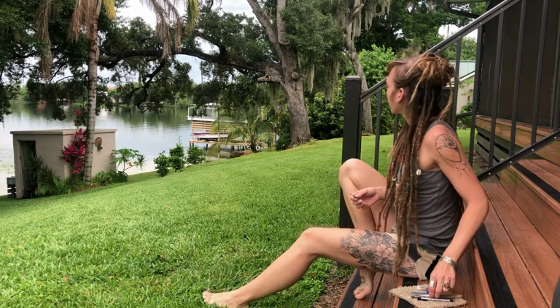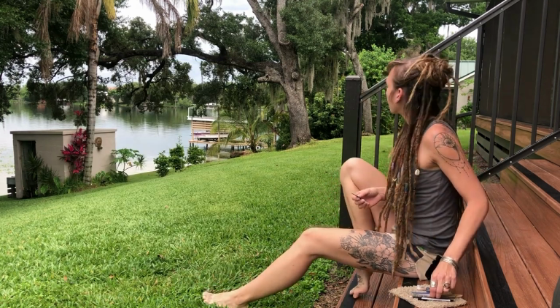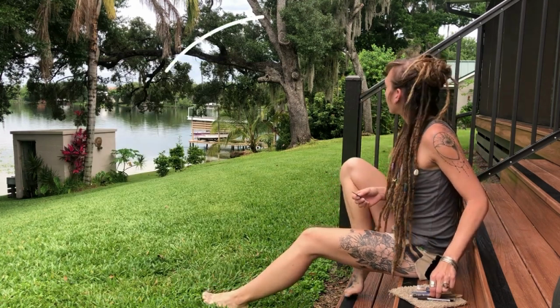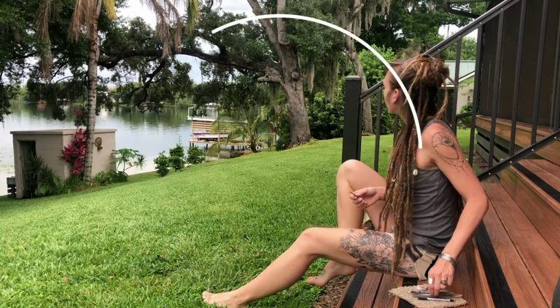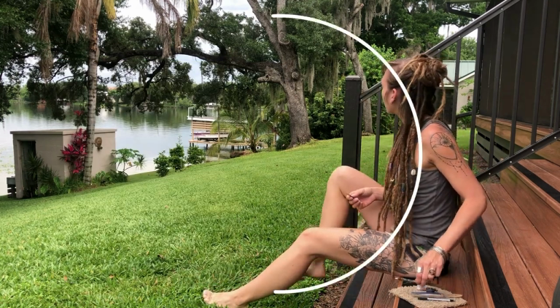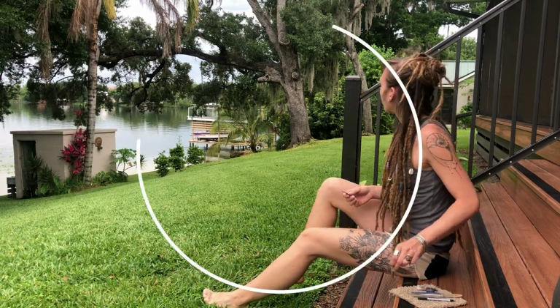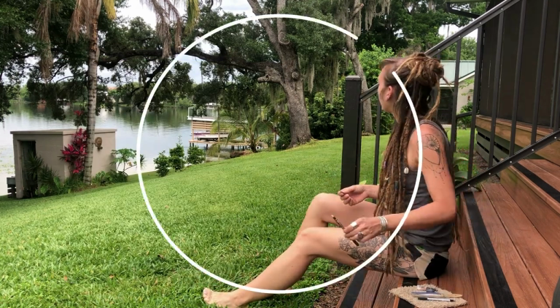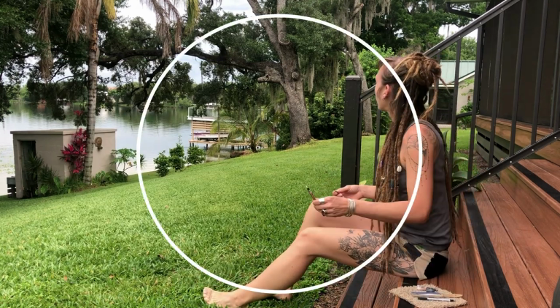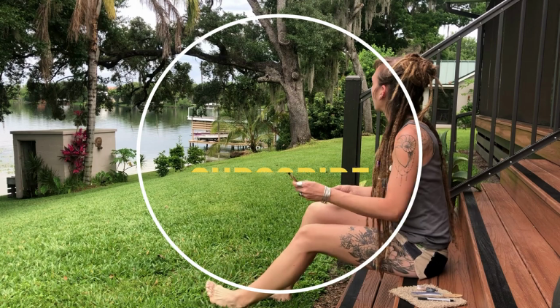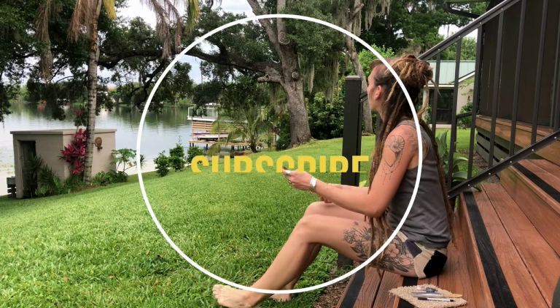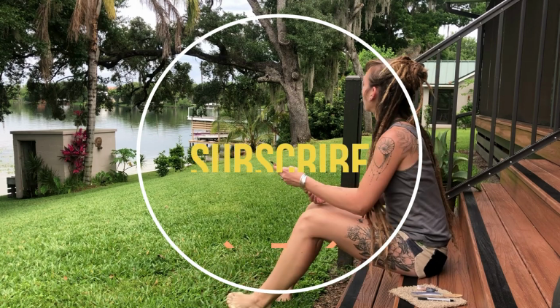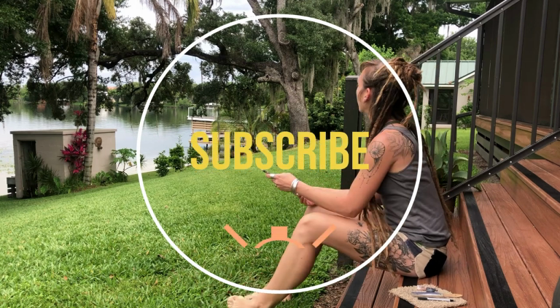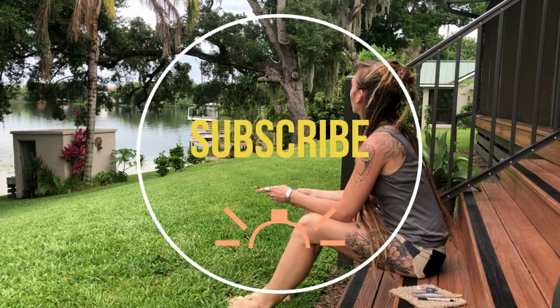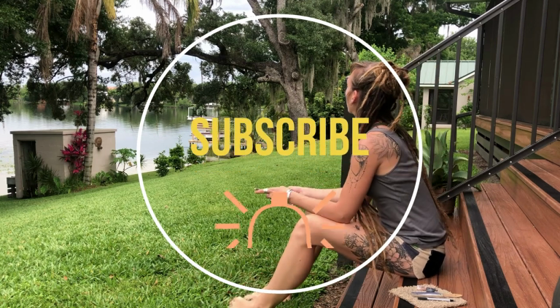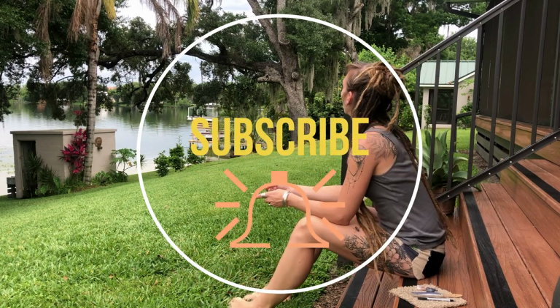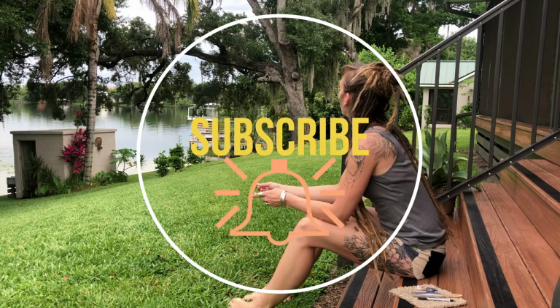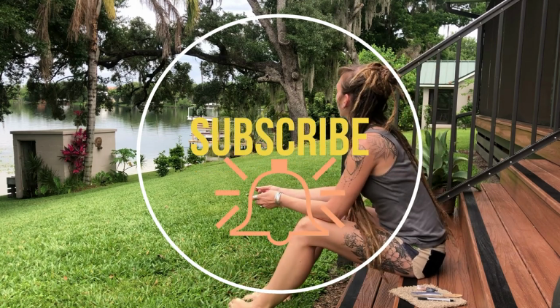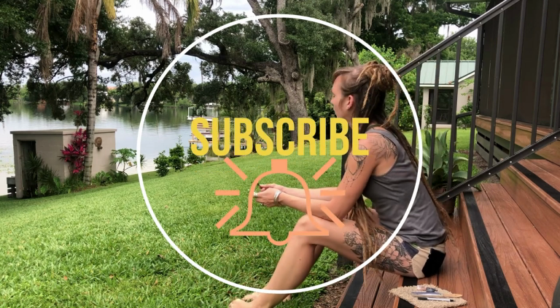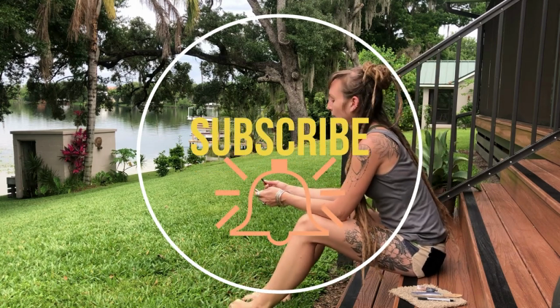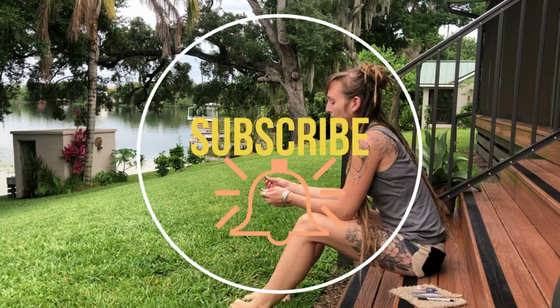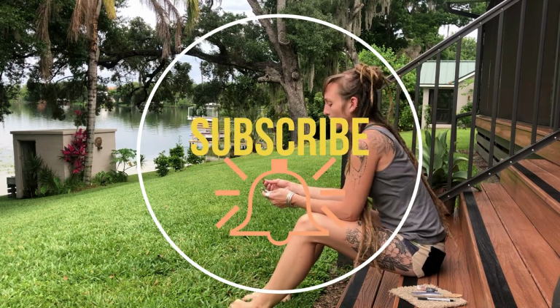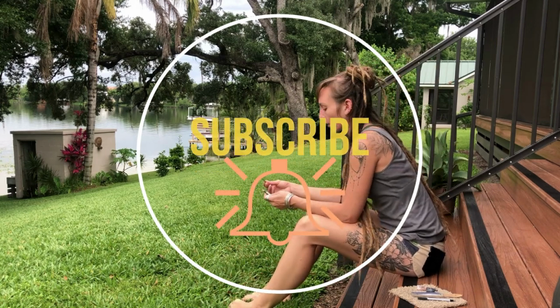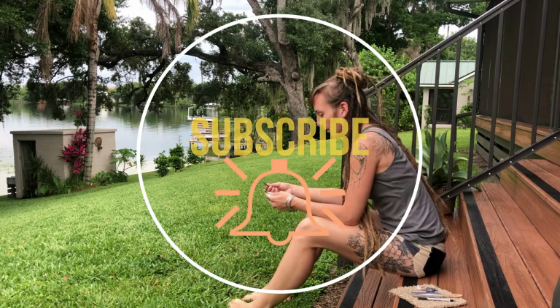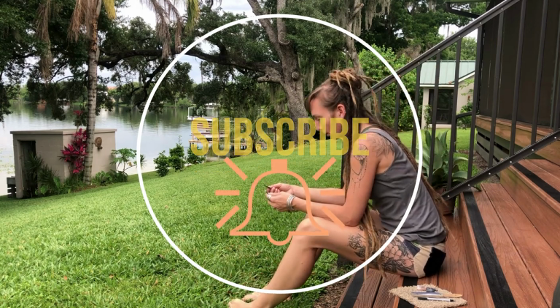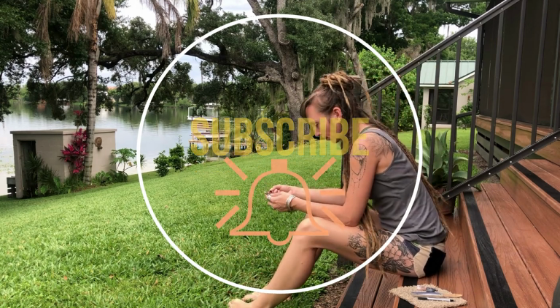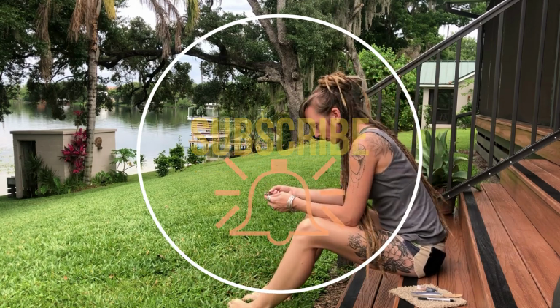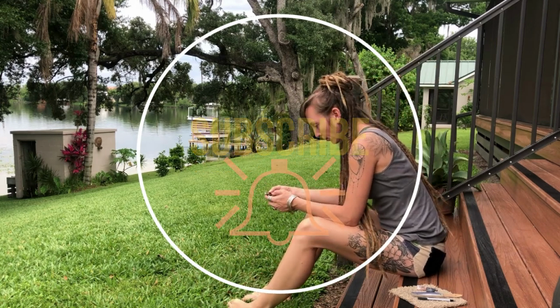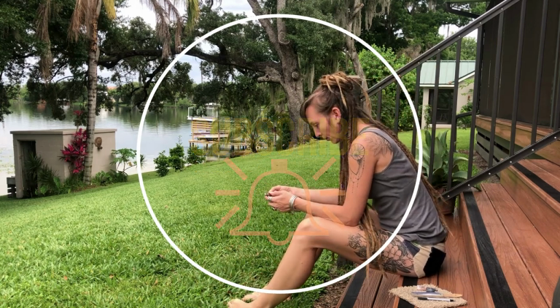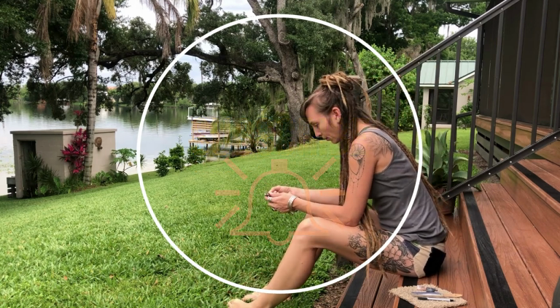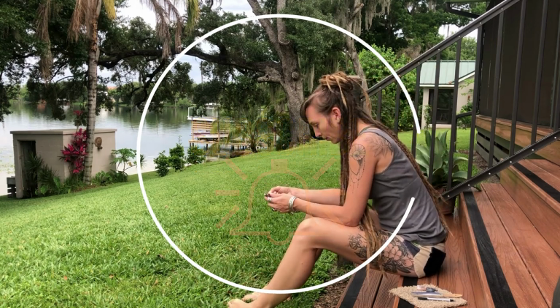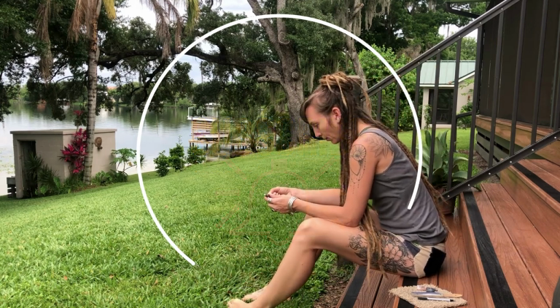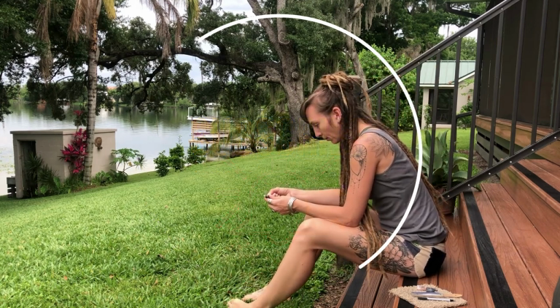Make sure you pop that subscribe button and ding the bell because I'm always here for all your artsy goodness. Thanks guys, enjoy!